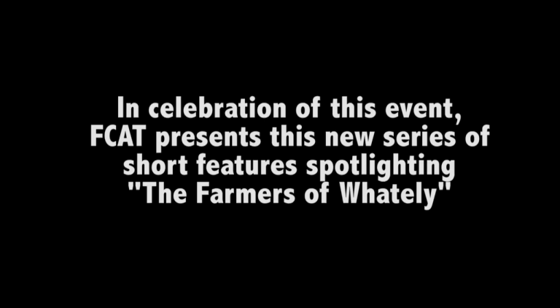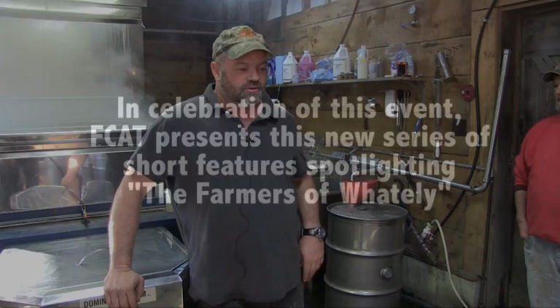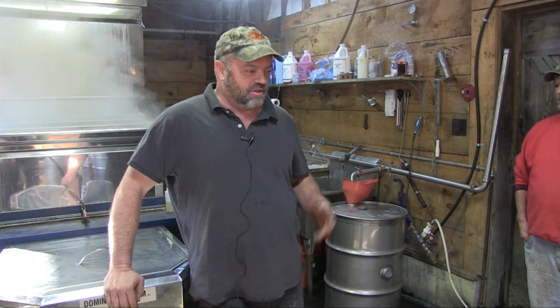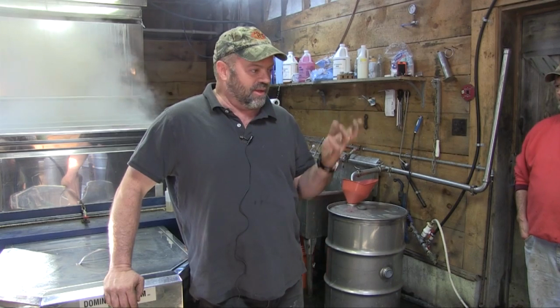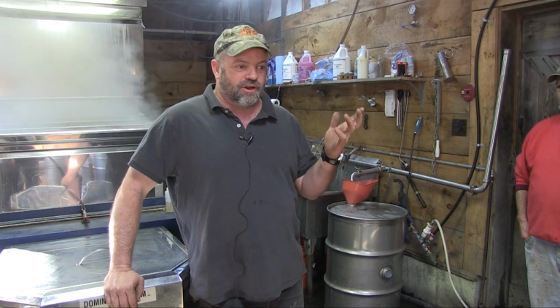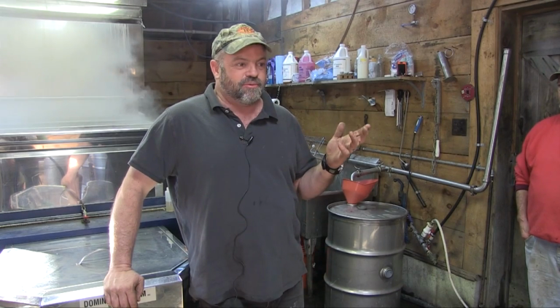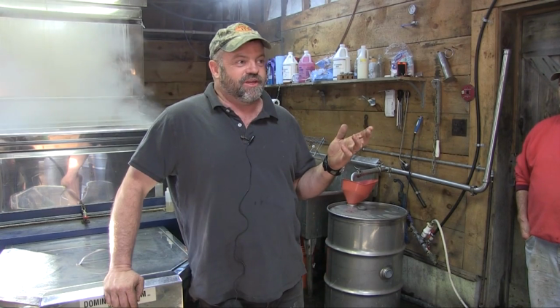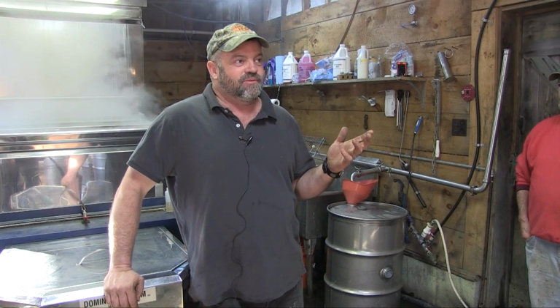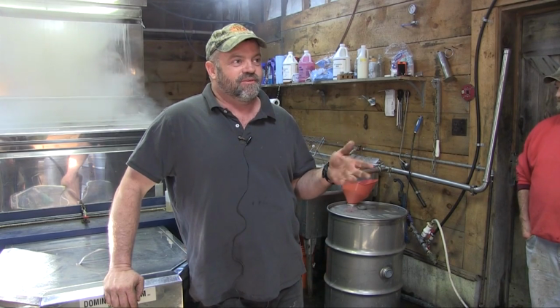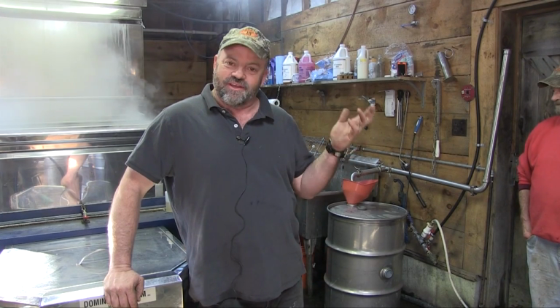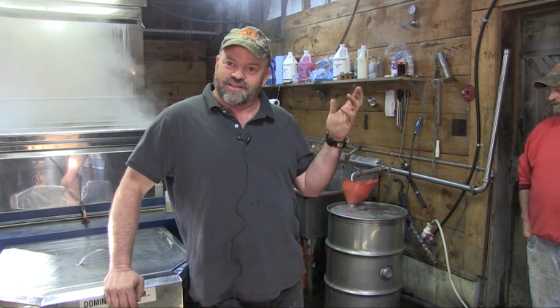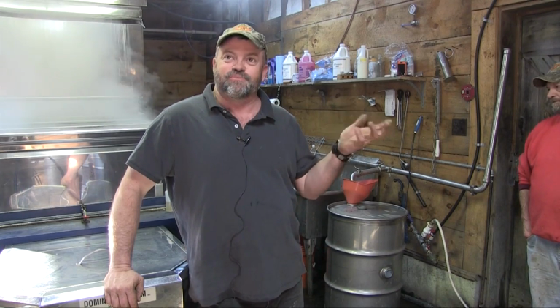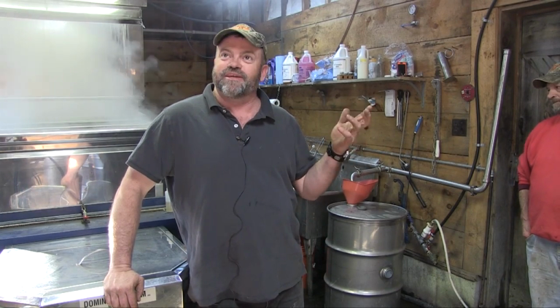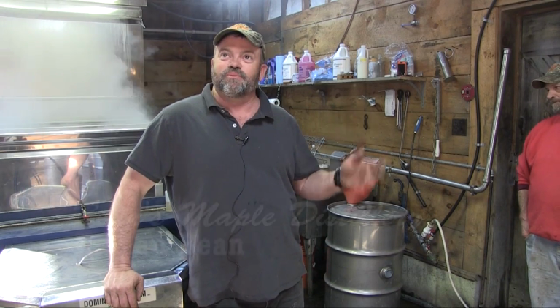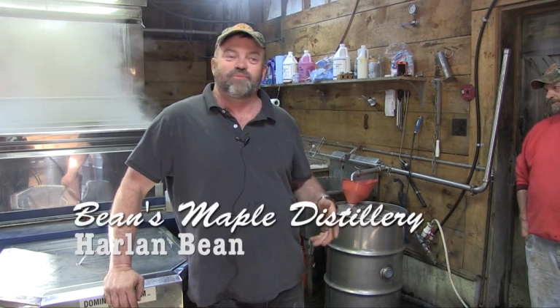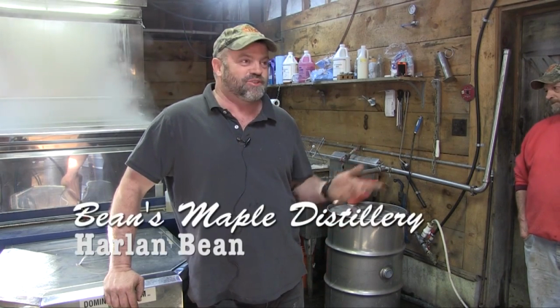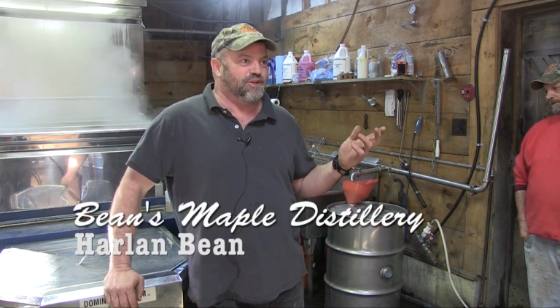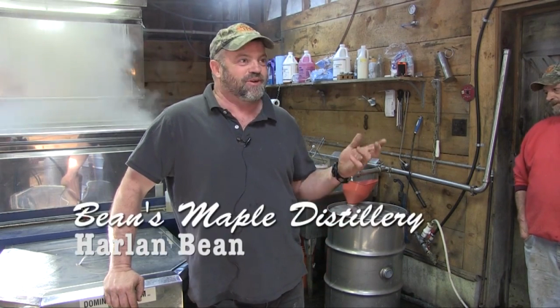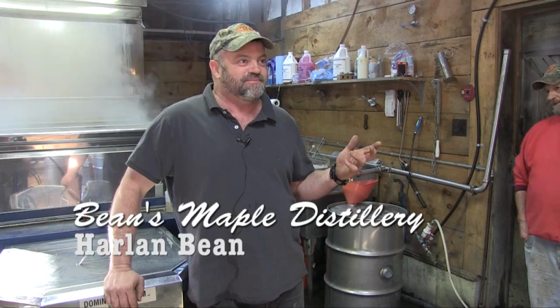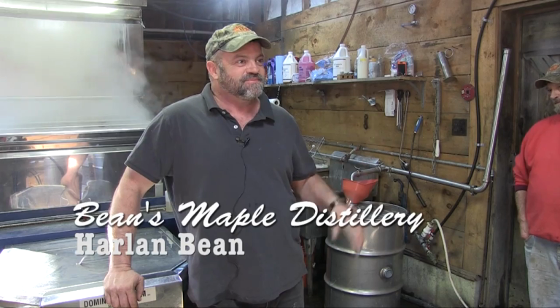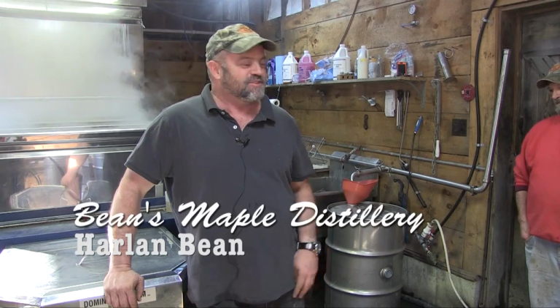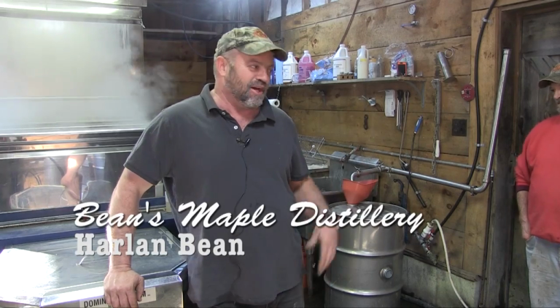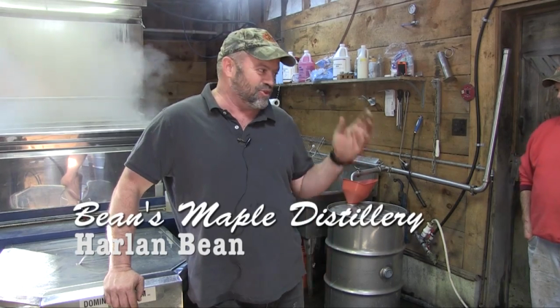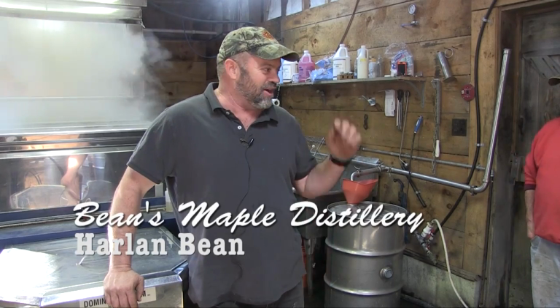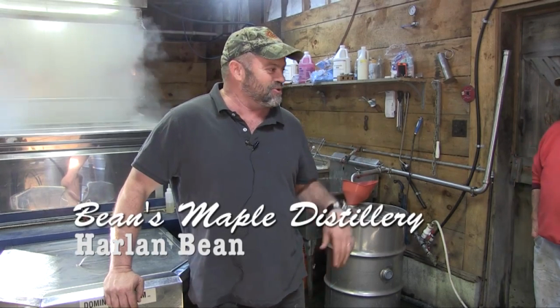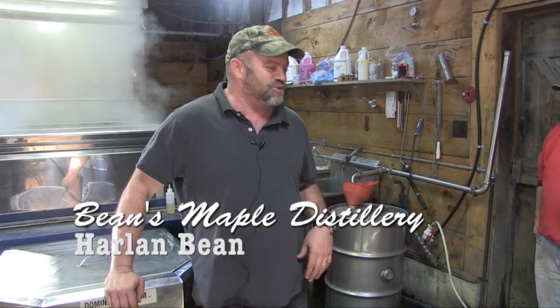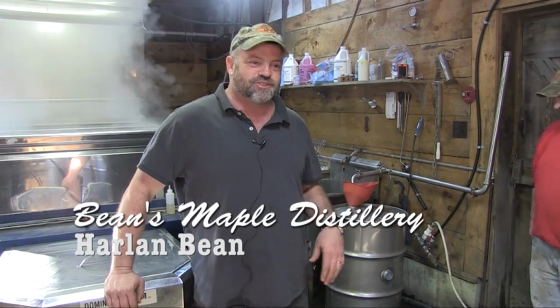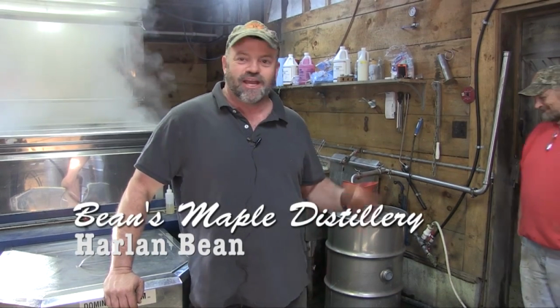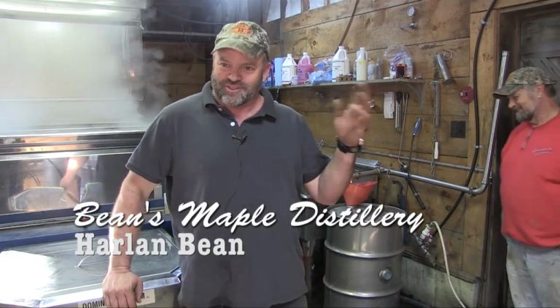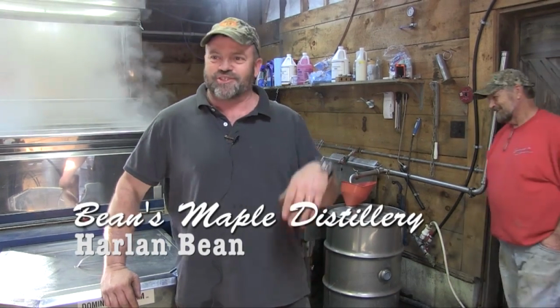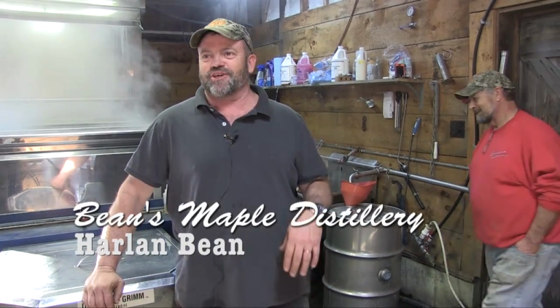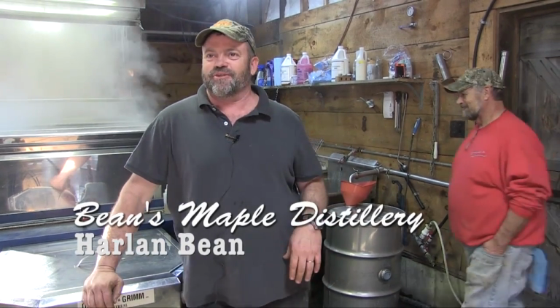I'm Harlan Bean, and this is Bean's Maple Distillery. It's not a sugar house or sugar shack — it's a distillery.